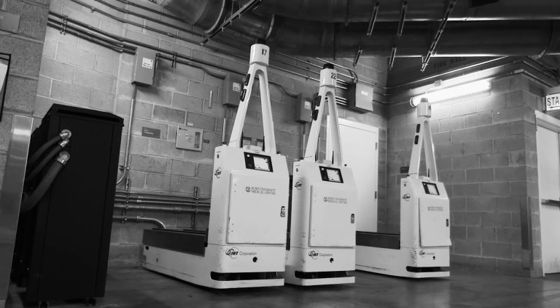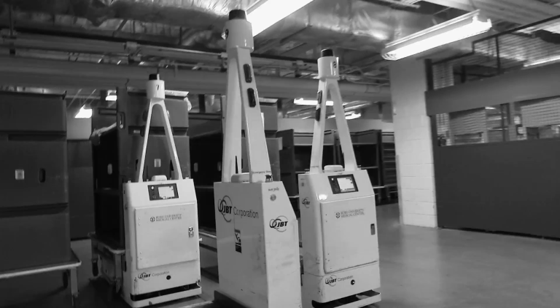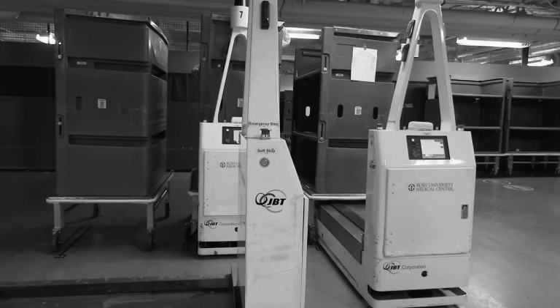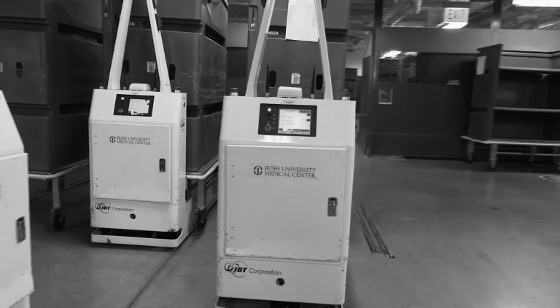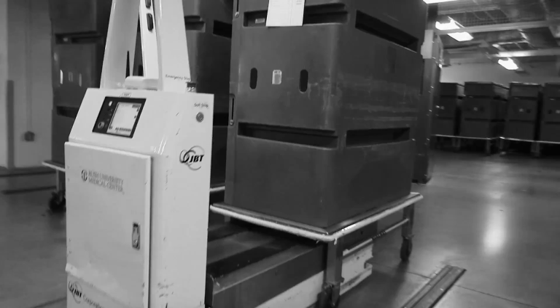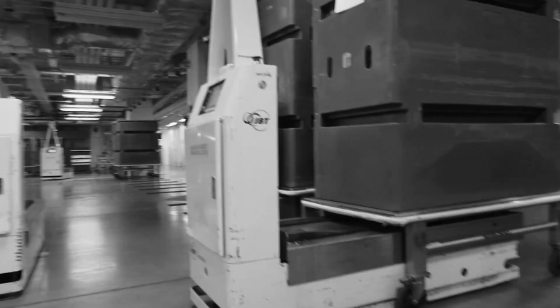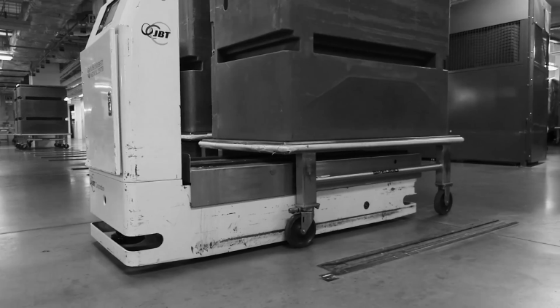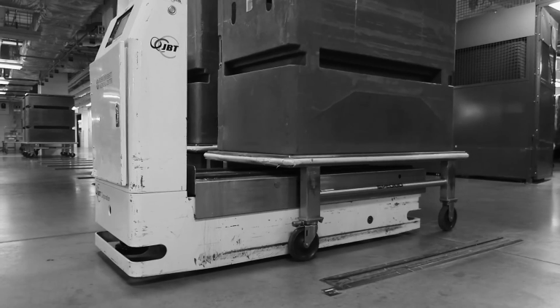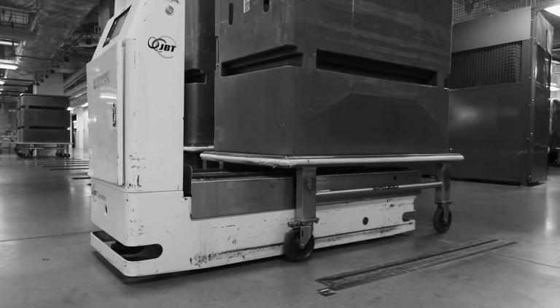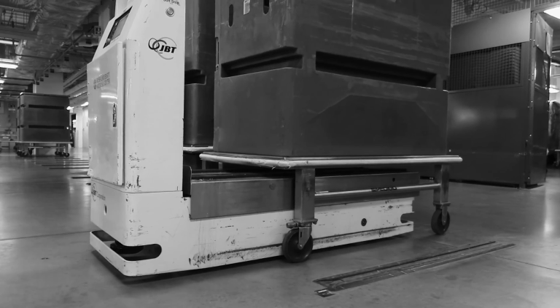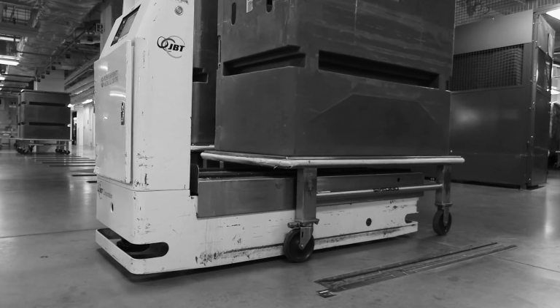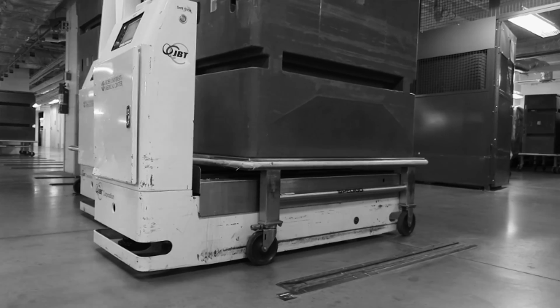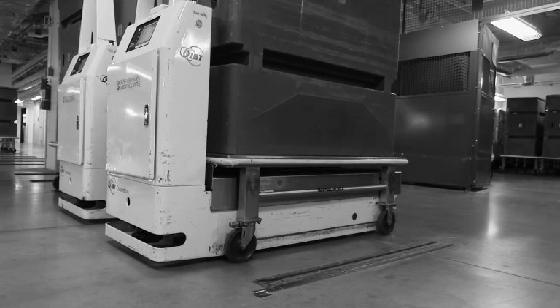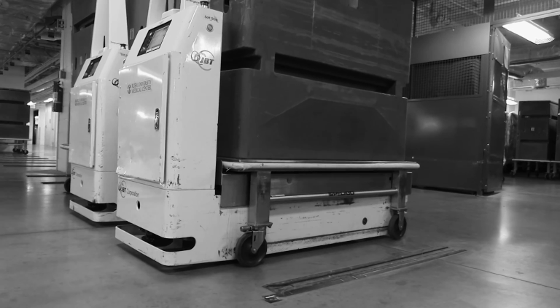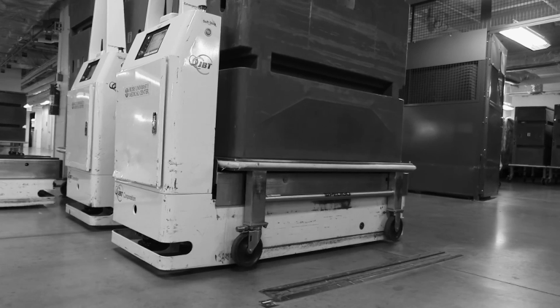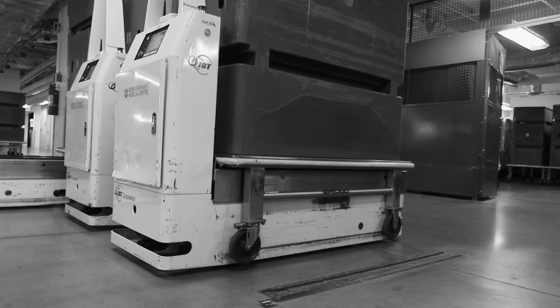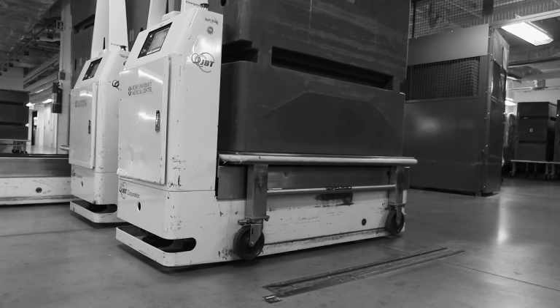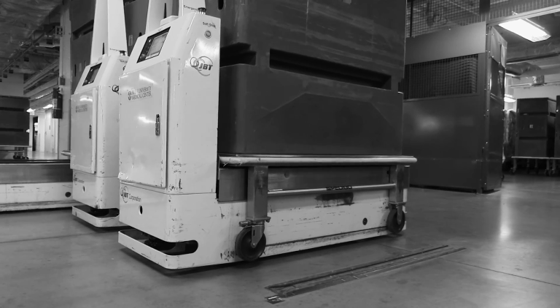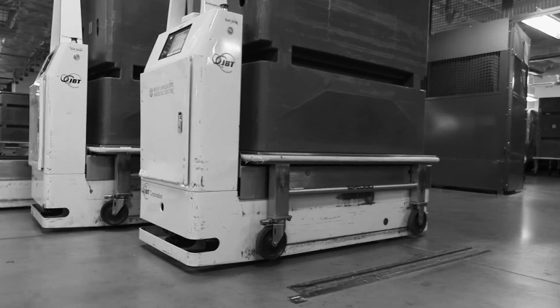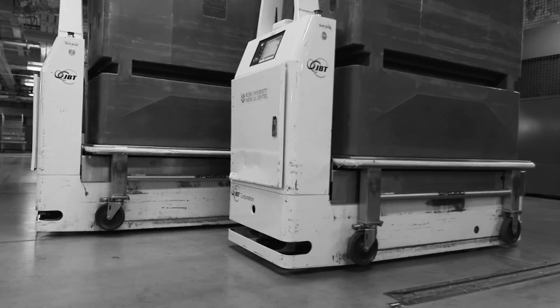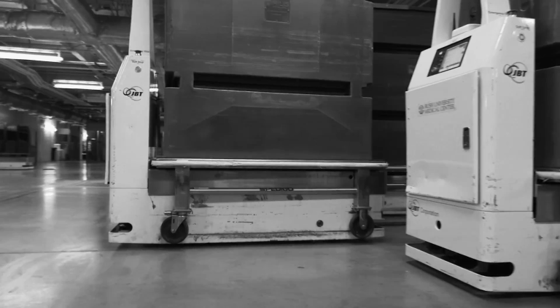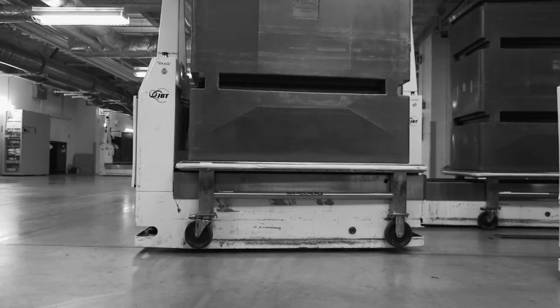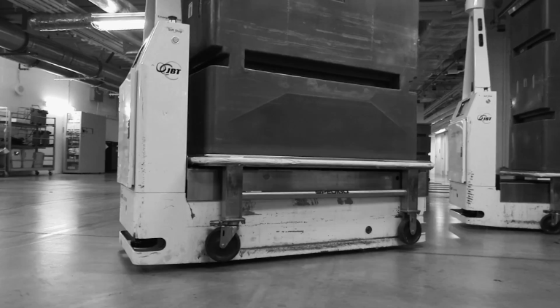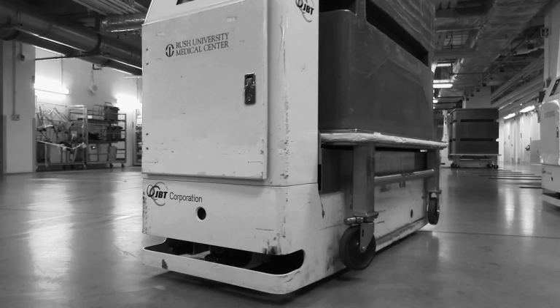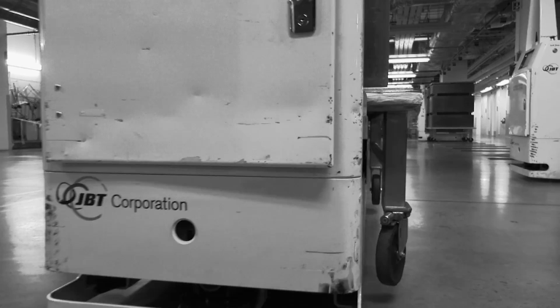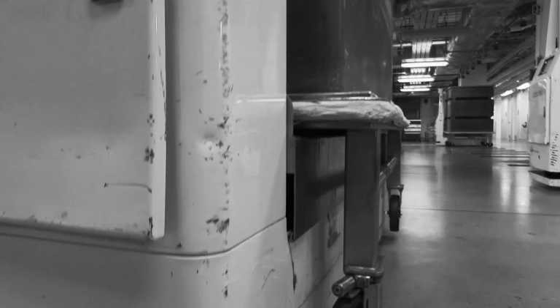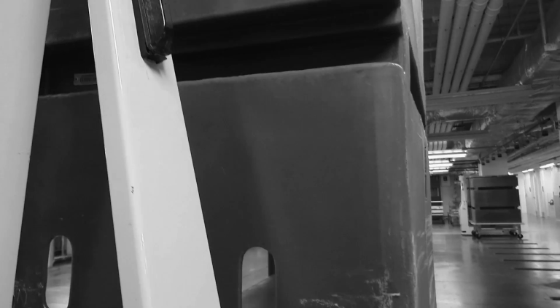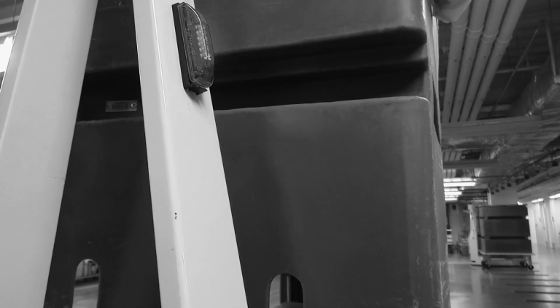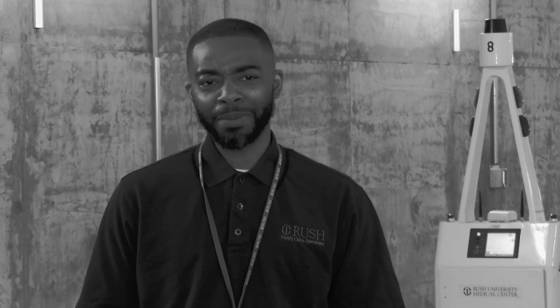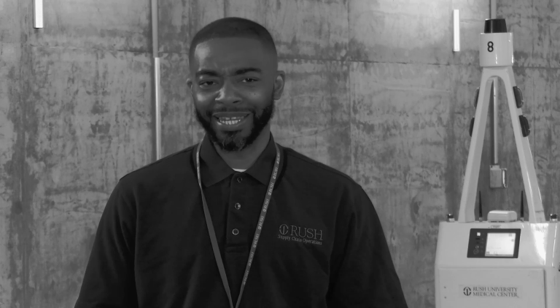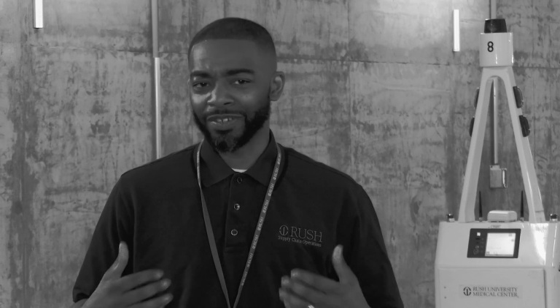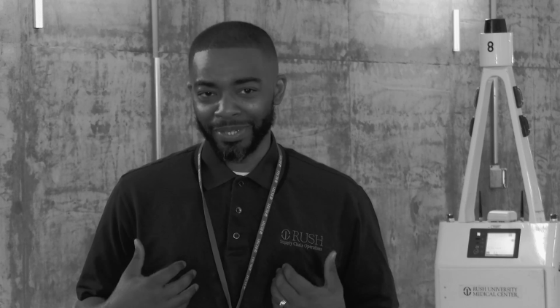There is something called a liftgate on the back of the AGVs, and that liftgate has a capacity of a thousand pounds — that's about 11 of me.